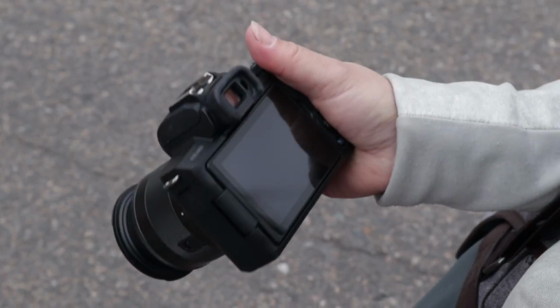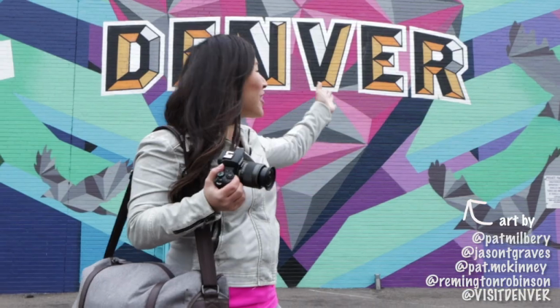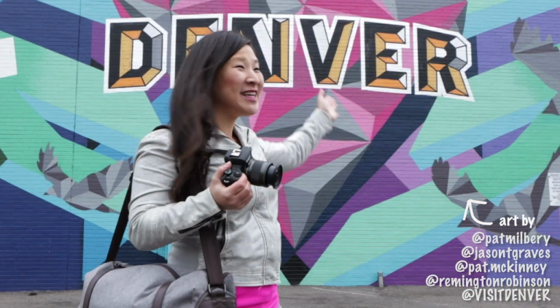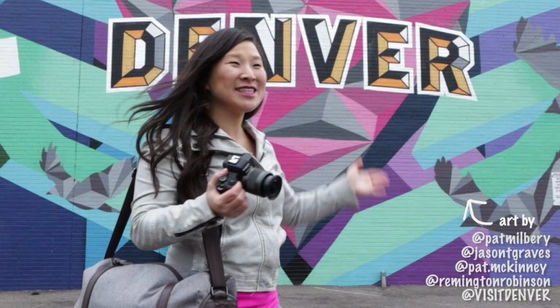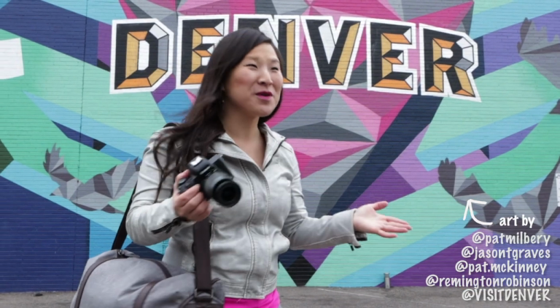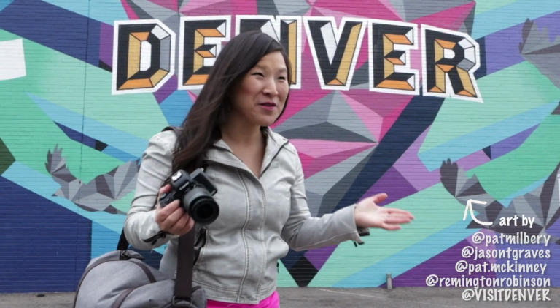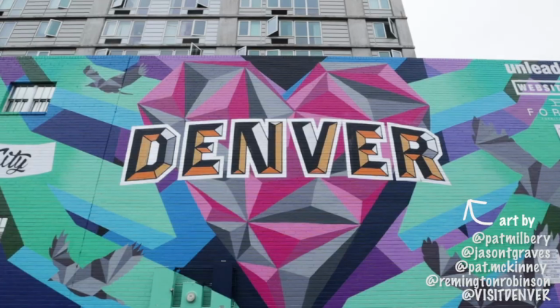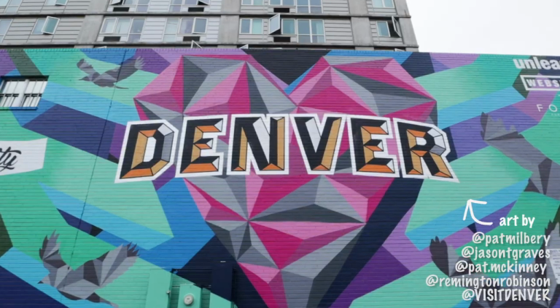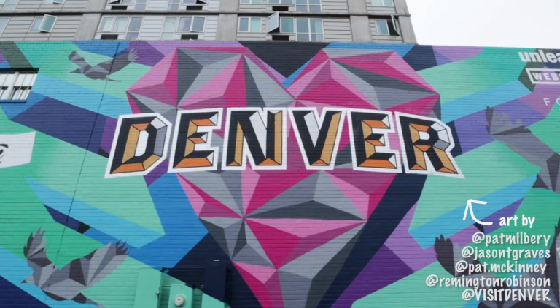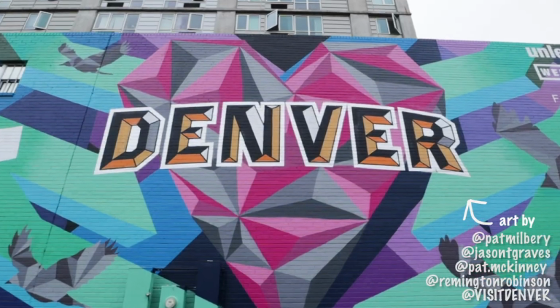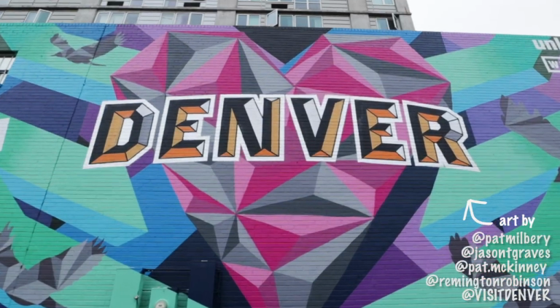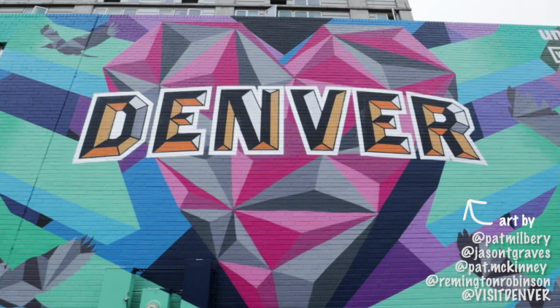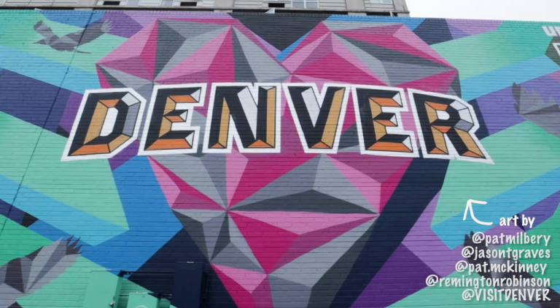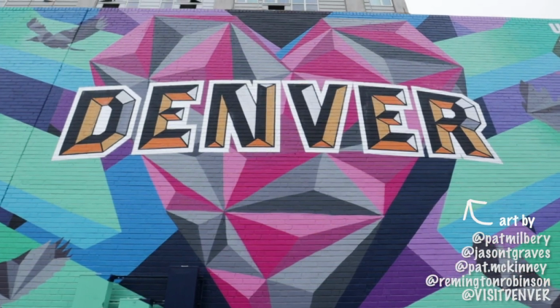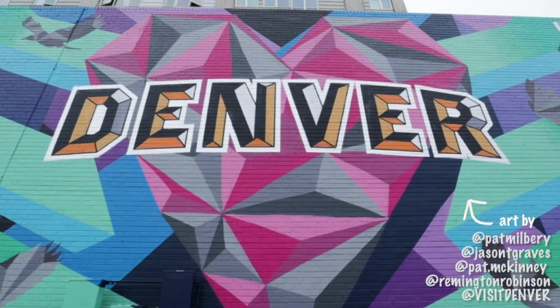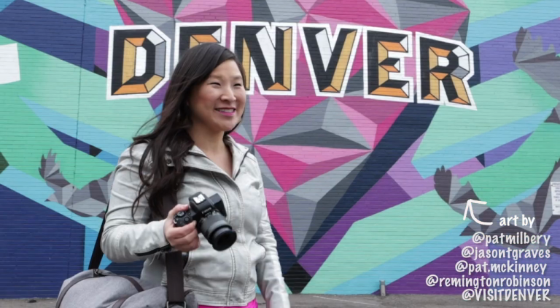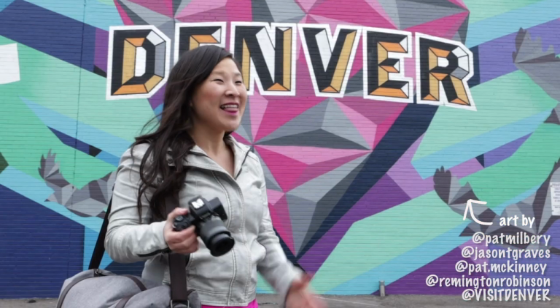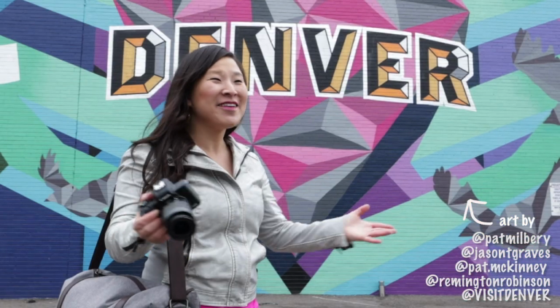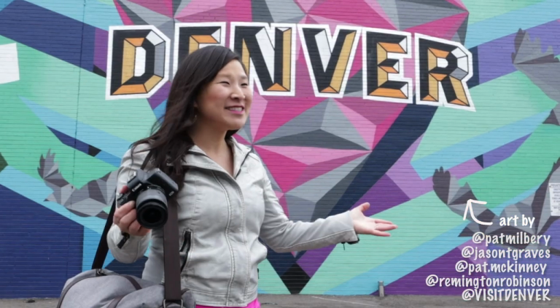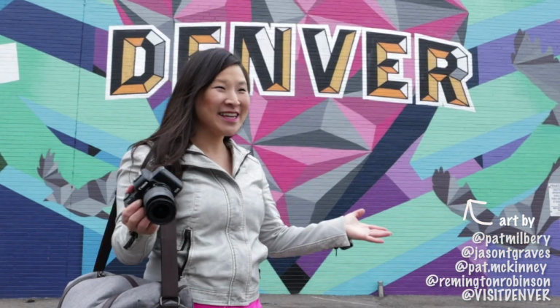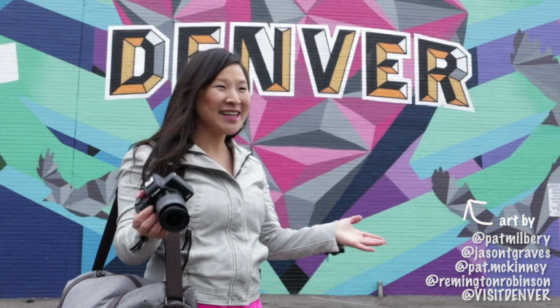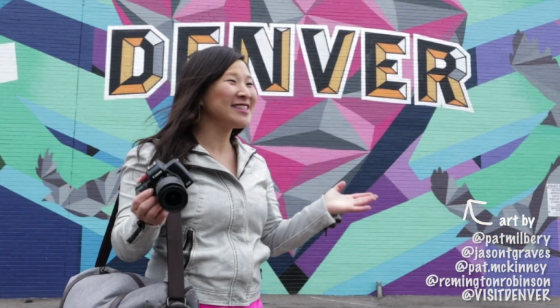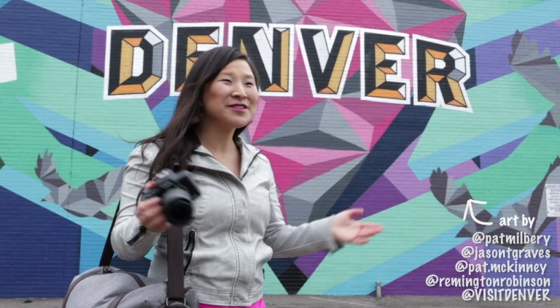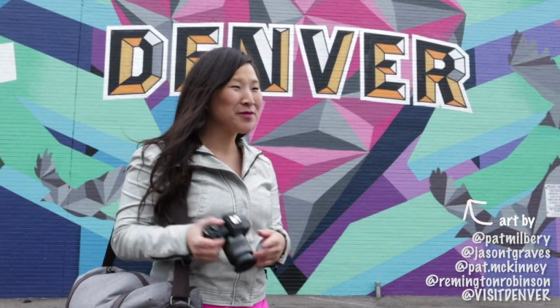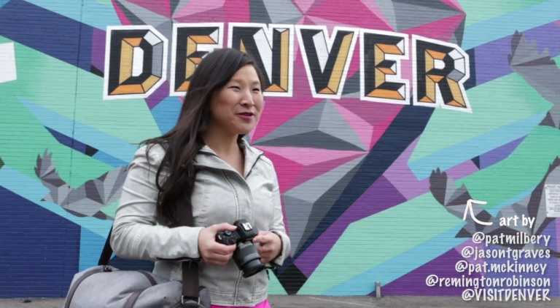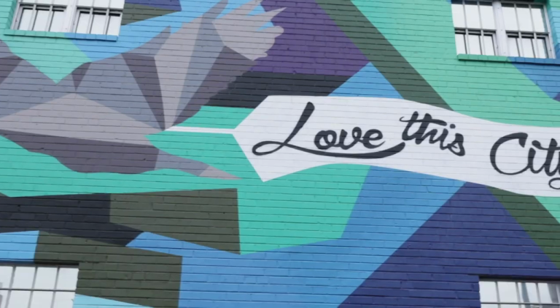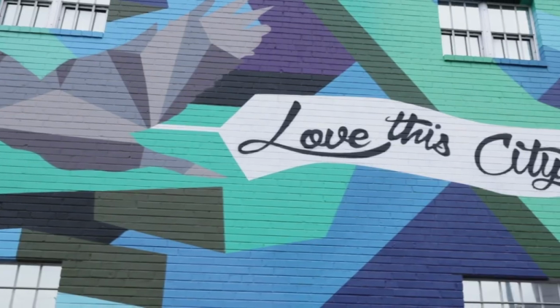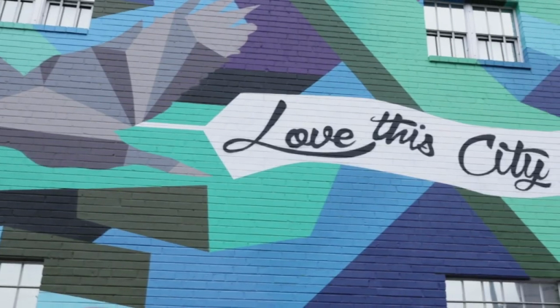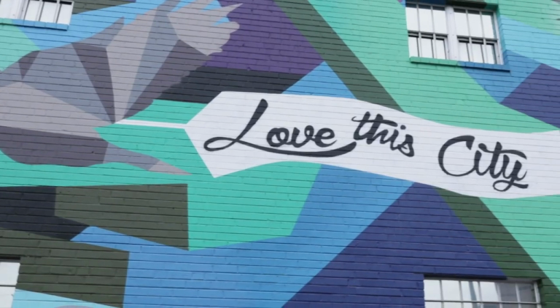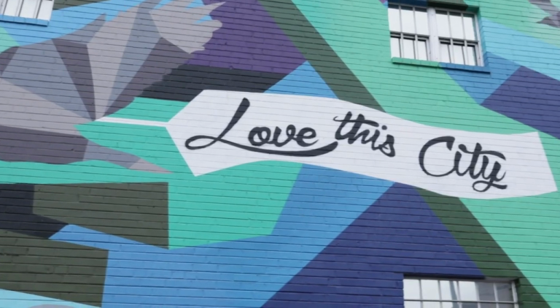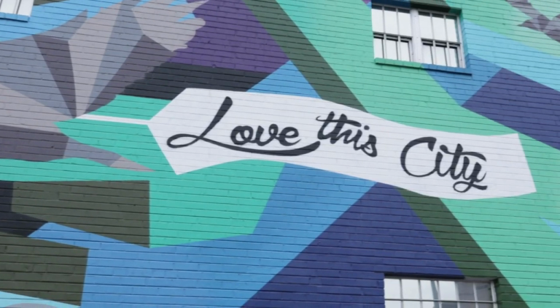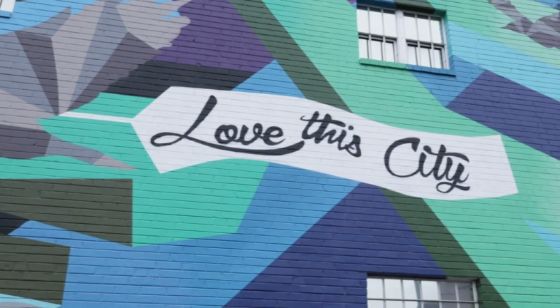Now this is one of my favorites. I love the colors. "Love This City" is a series of murals you'll find all over the city.